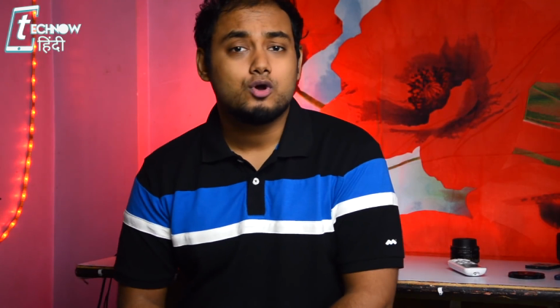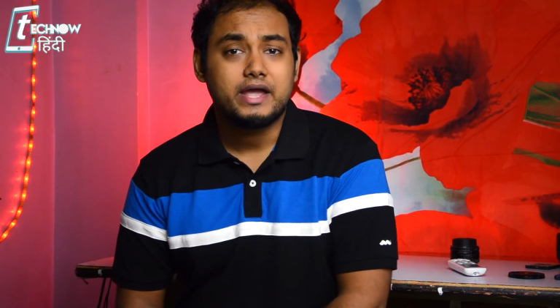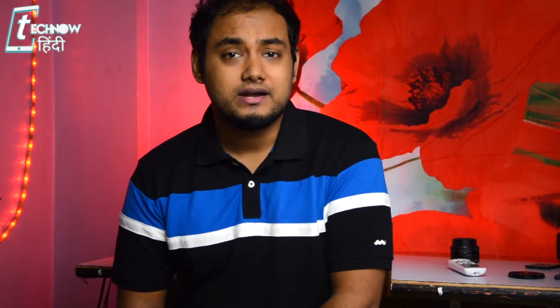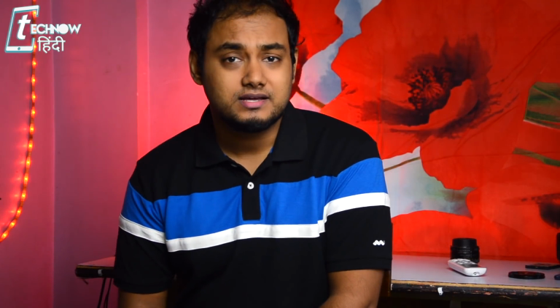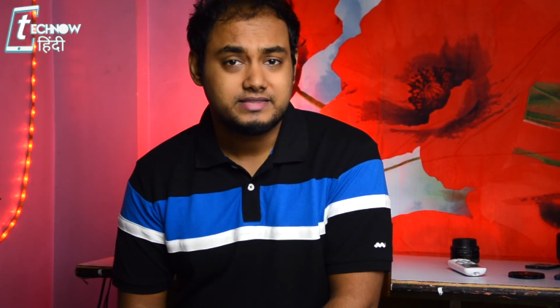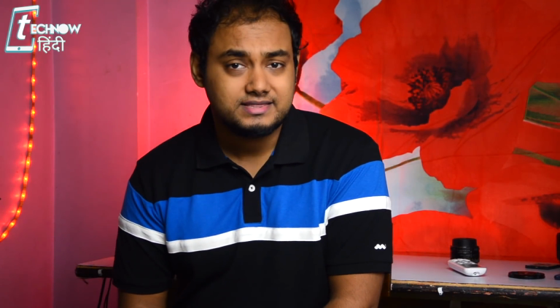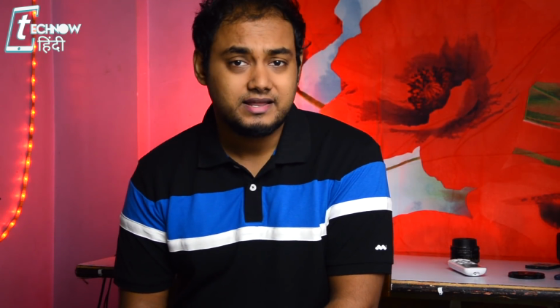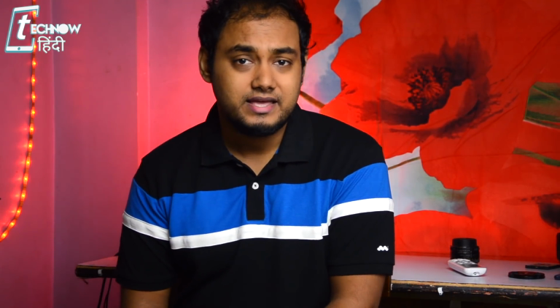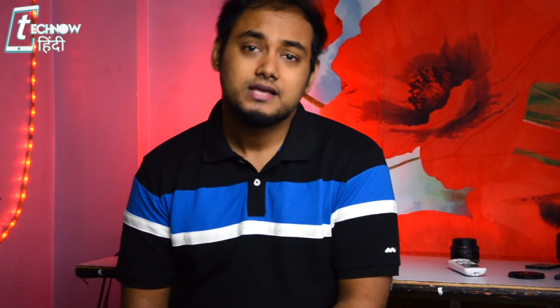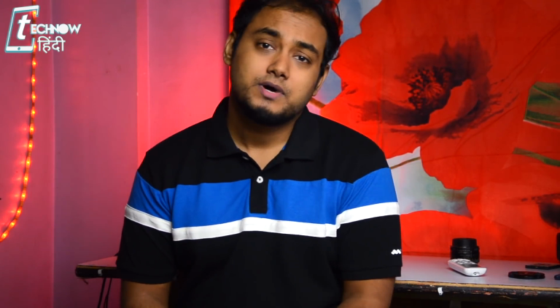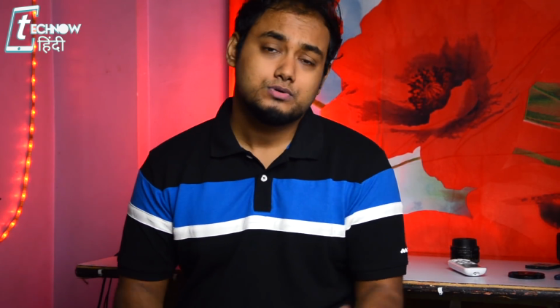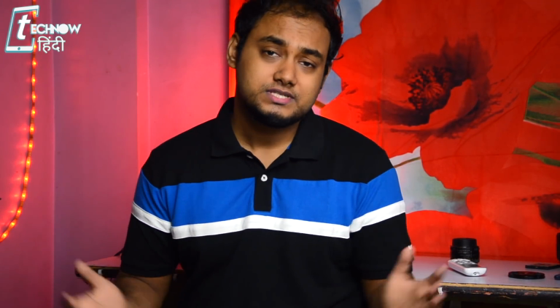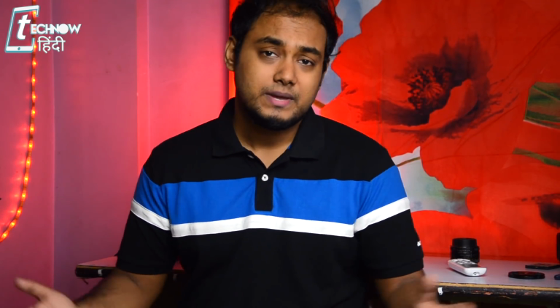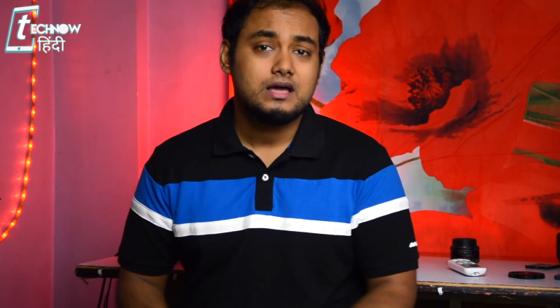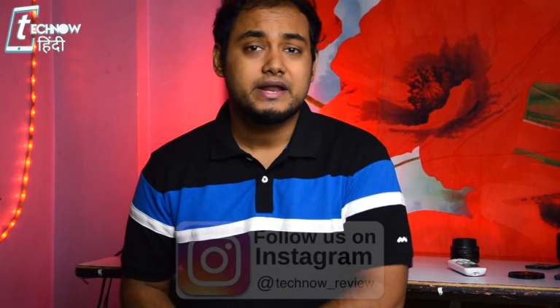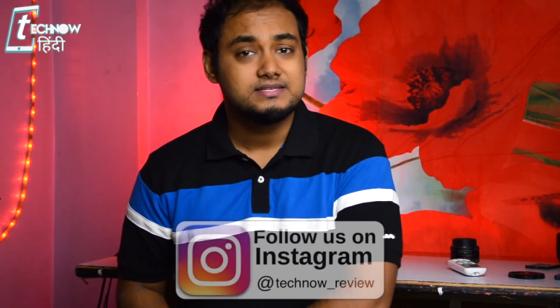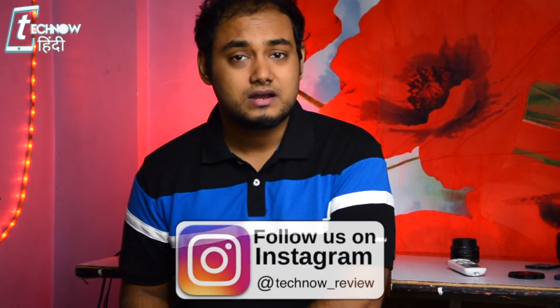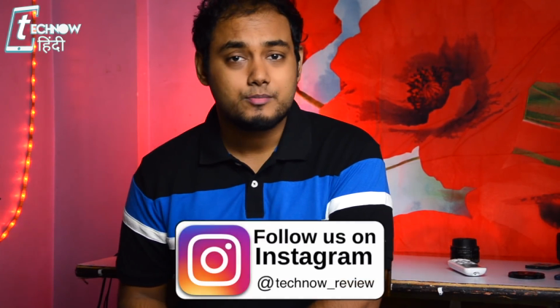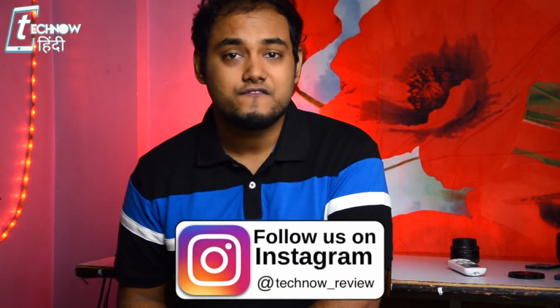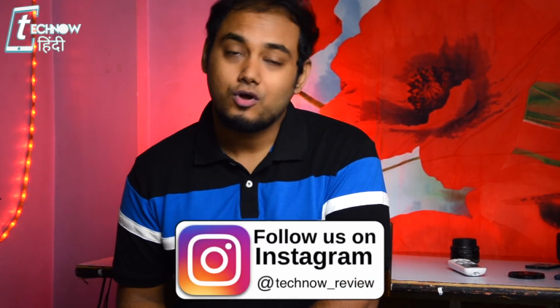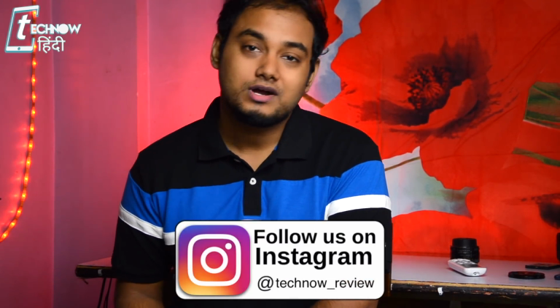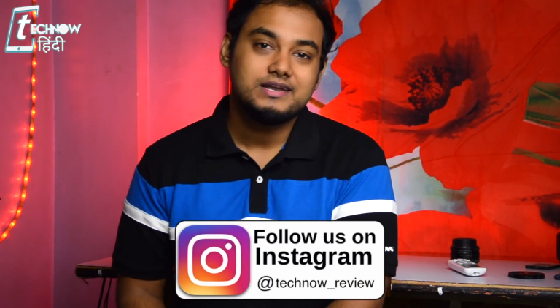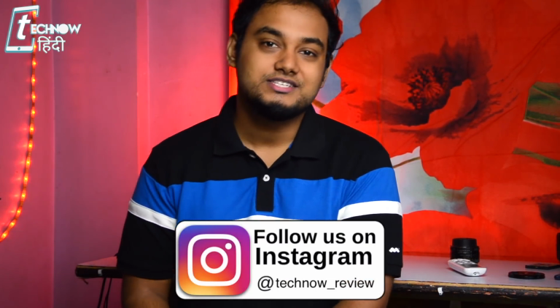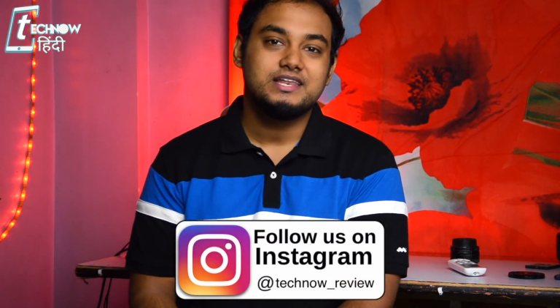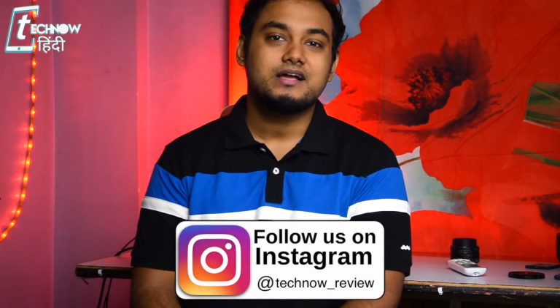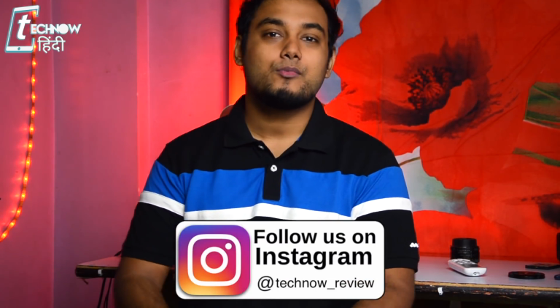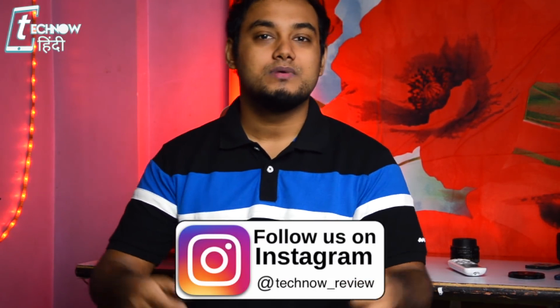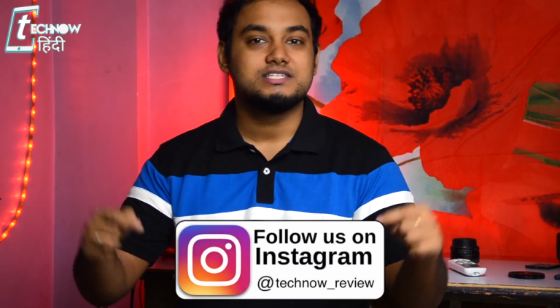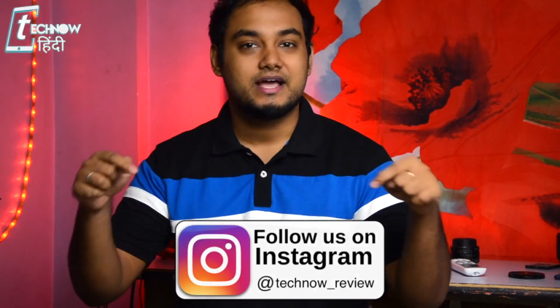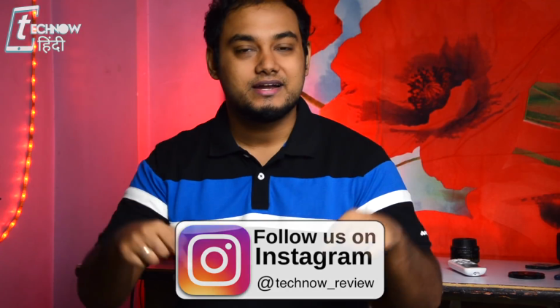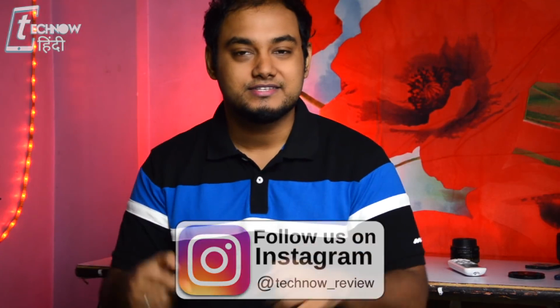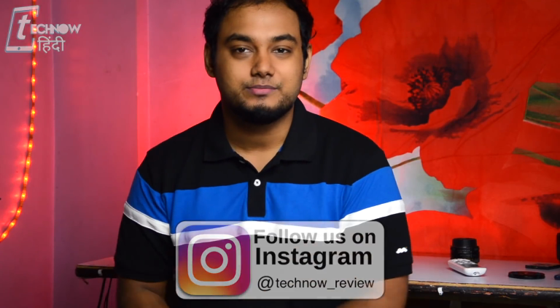Make sure you are watching till the end of the video. Also, follow us on Instagram — the link will be found in the description.